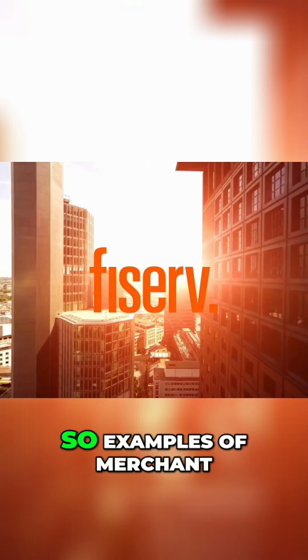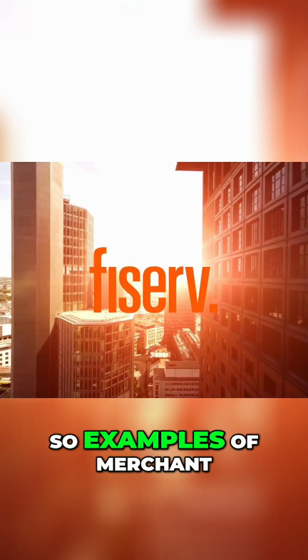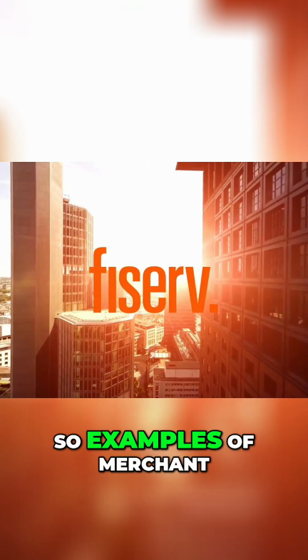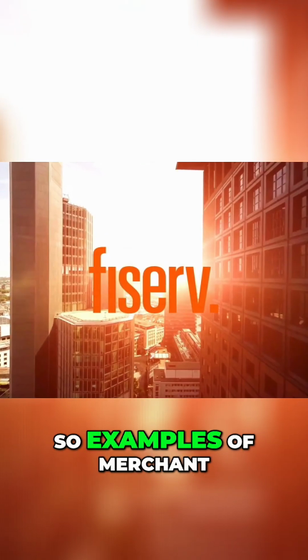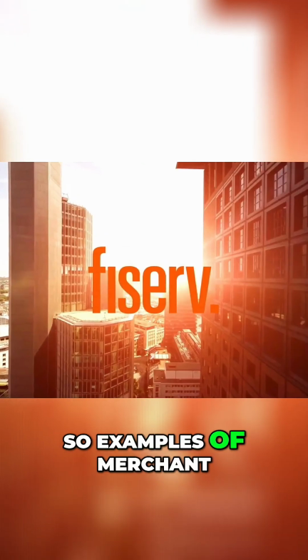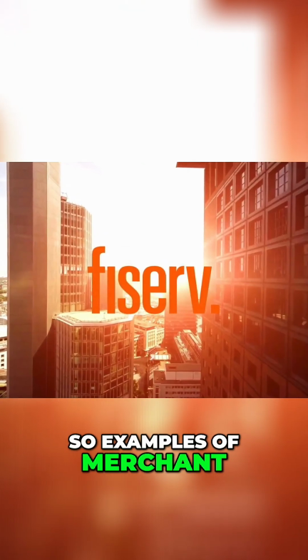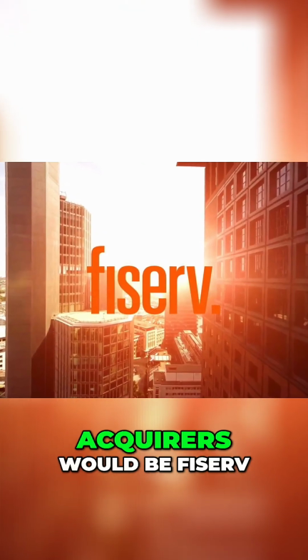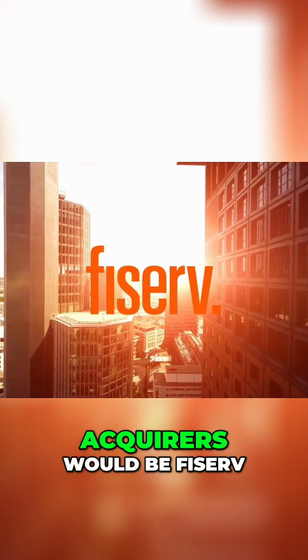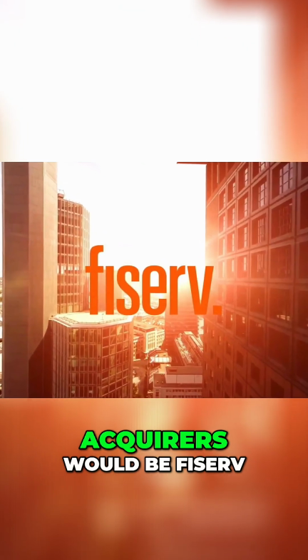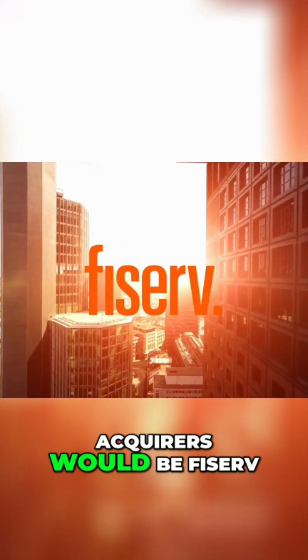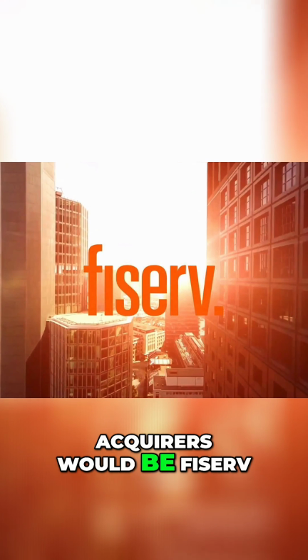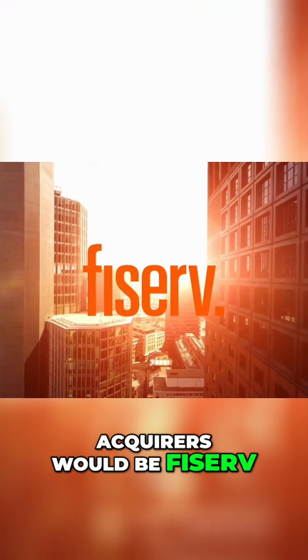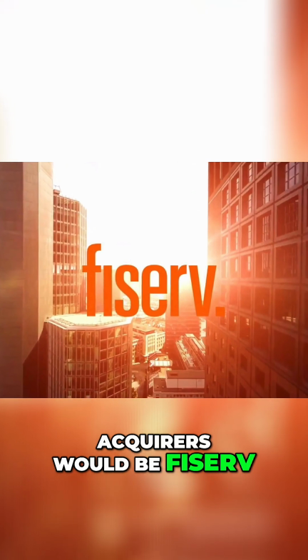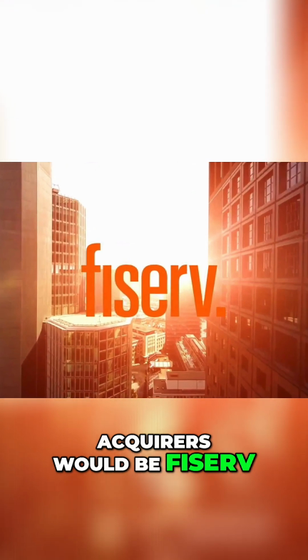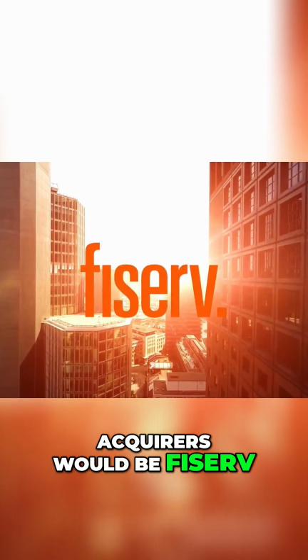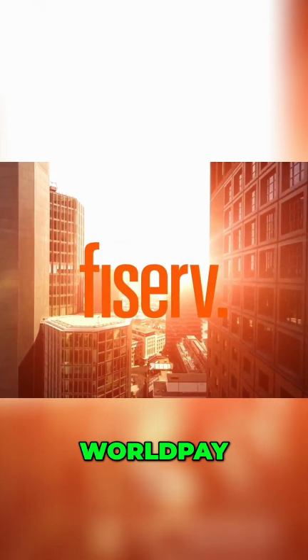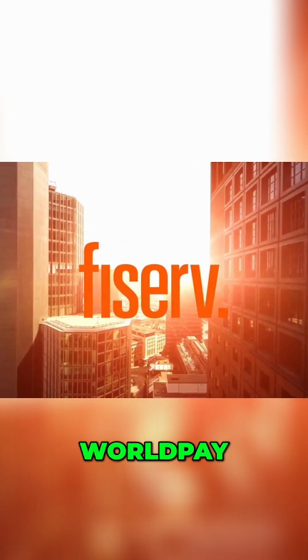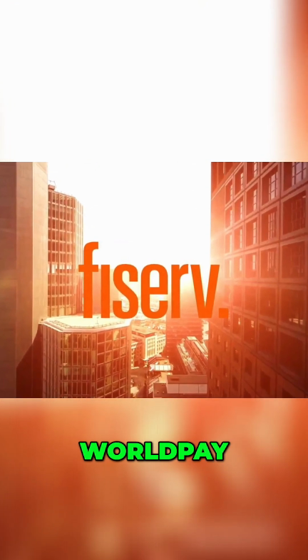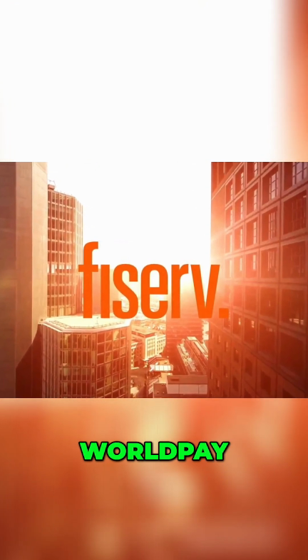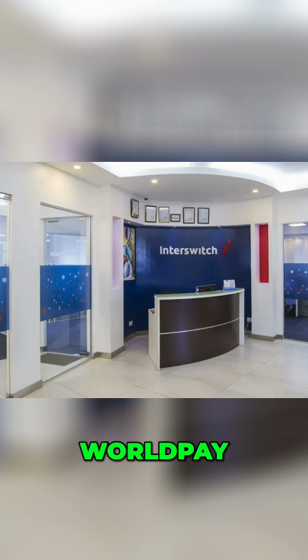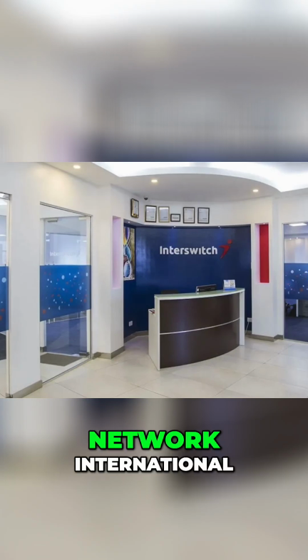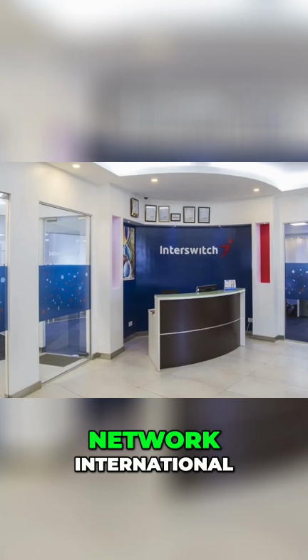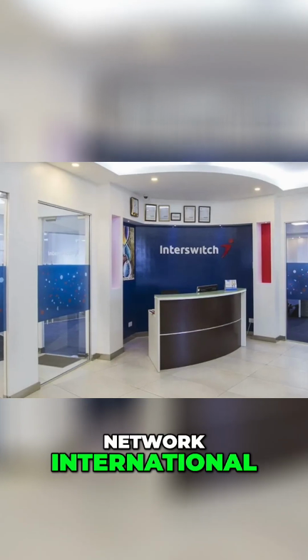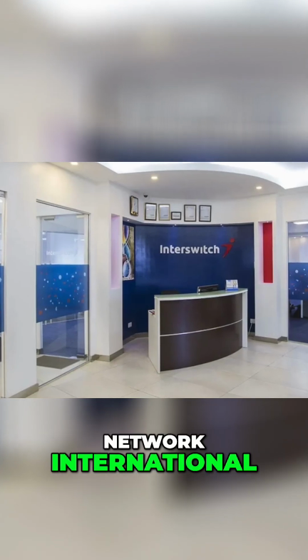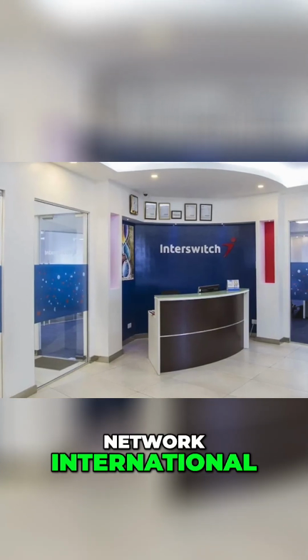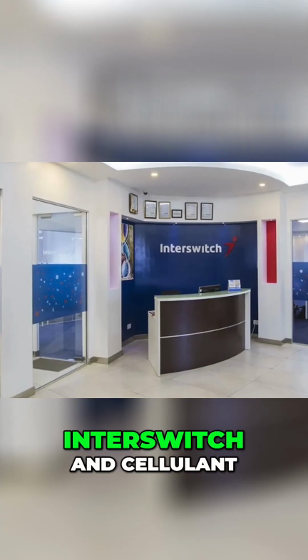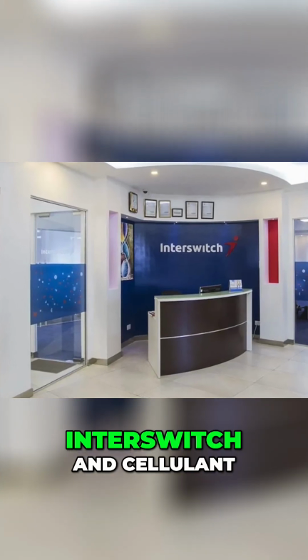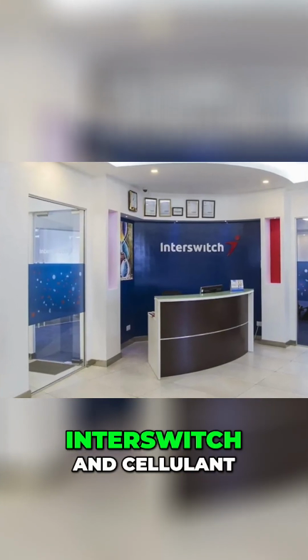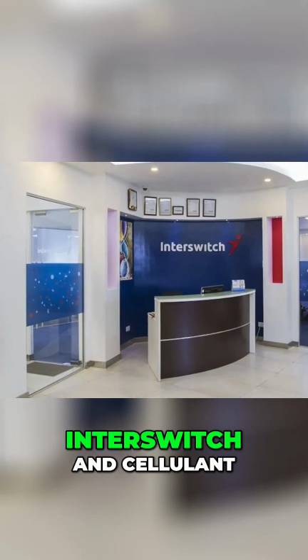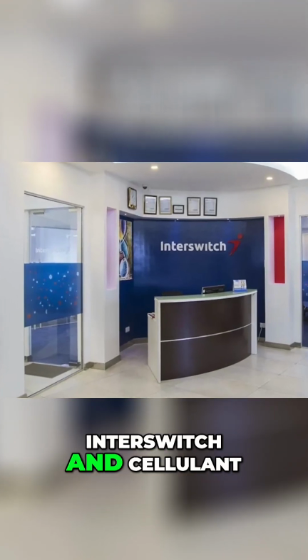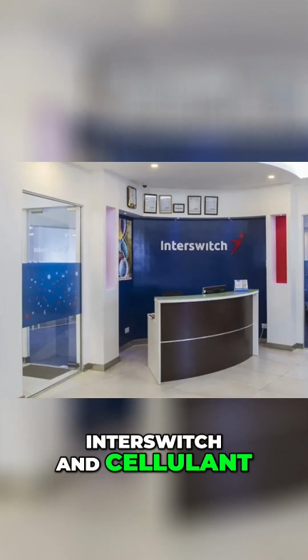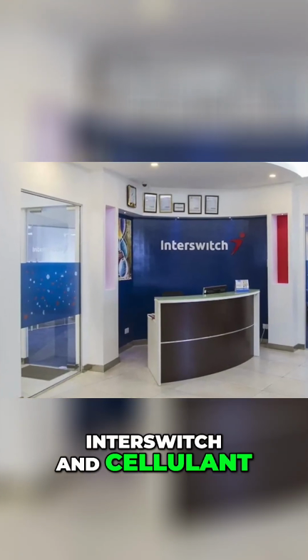Examples of merchant acquirers would be Fiserv, WorldPay, Network International, Interswitch, and Cellulant.